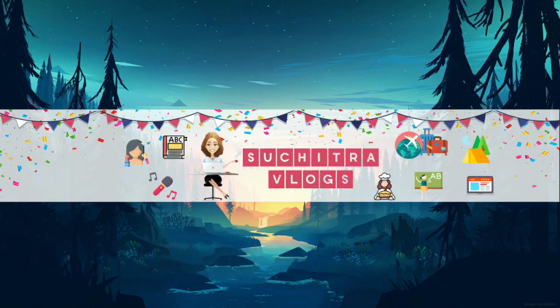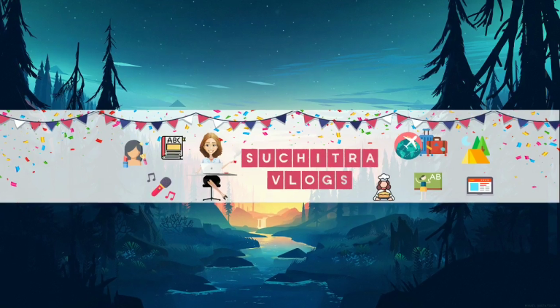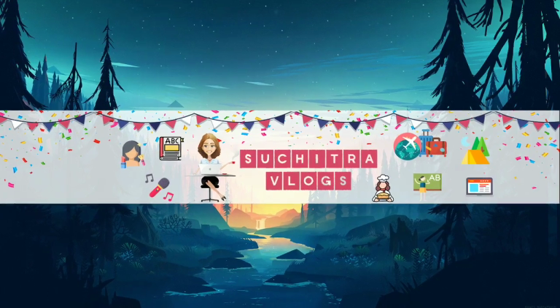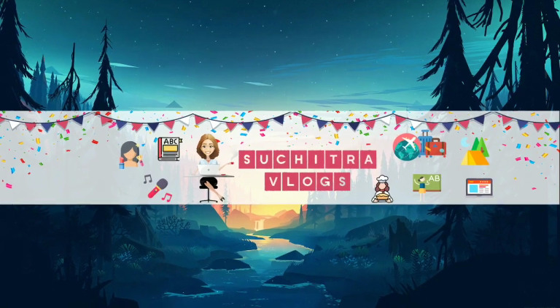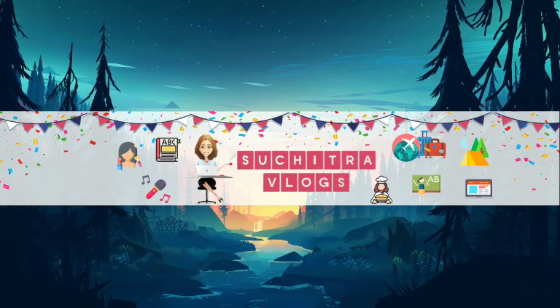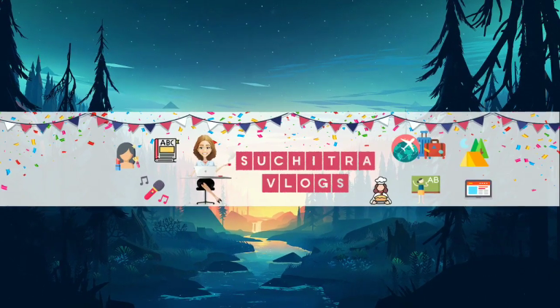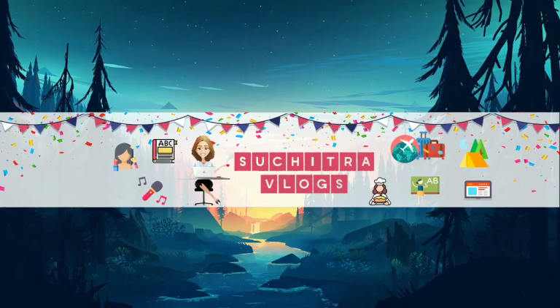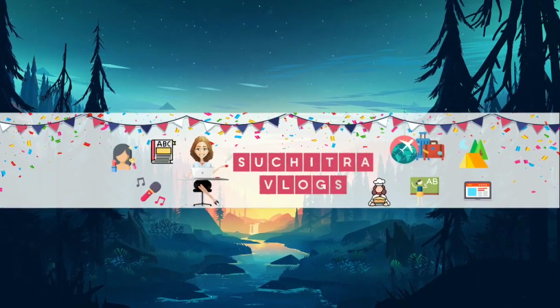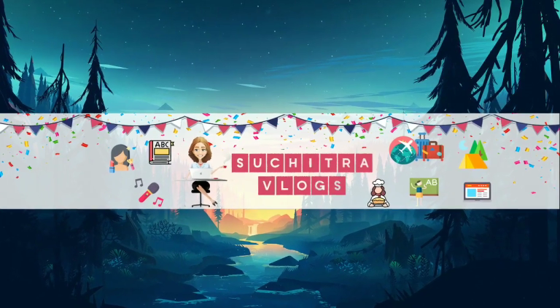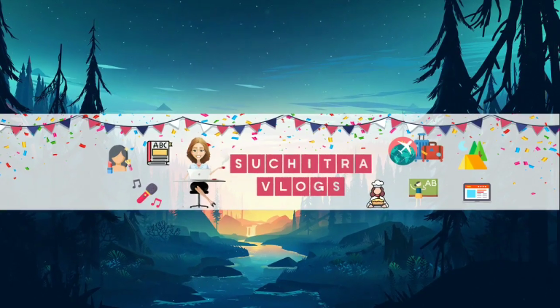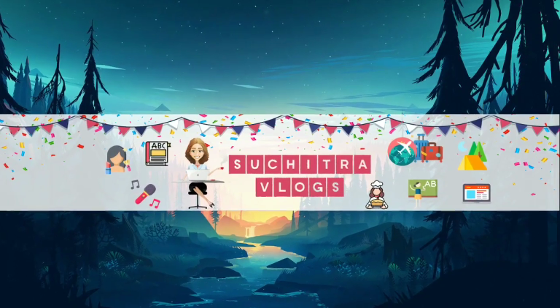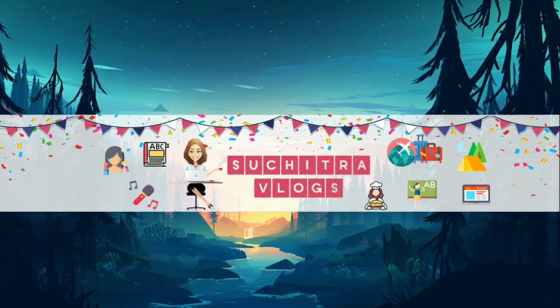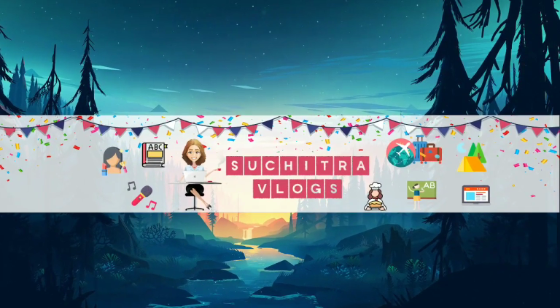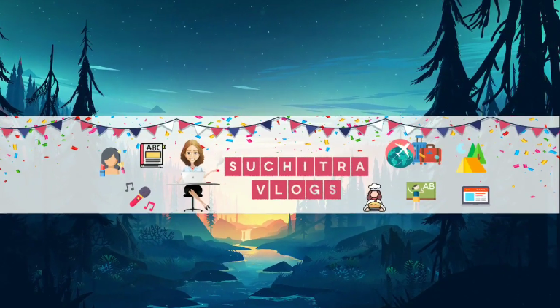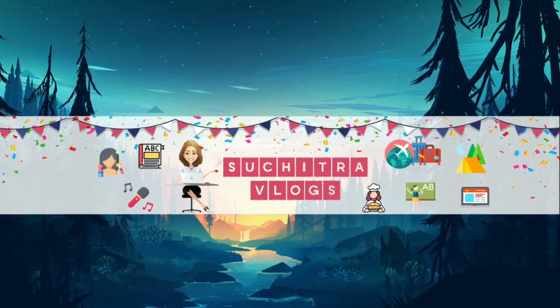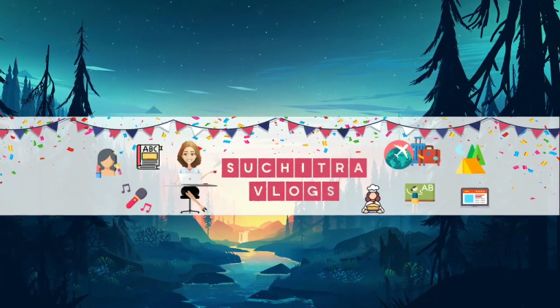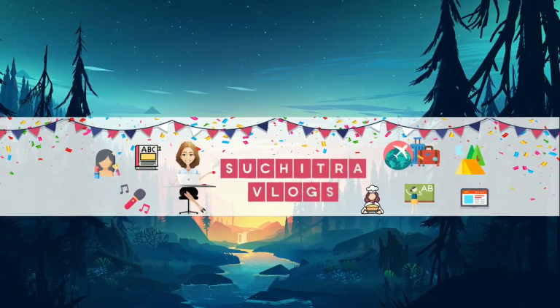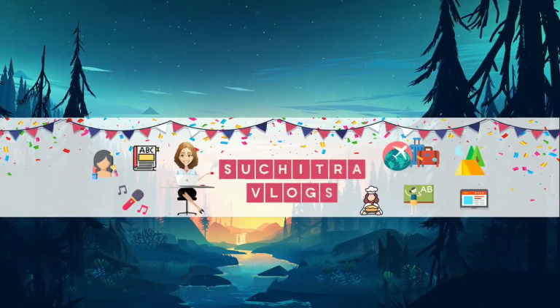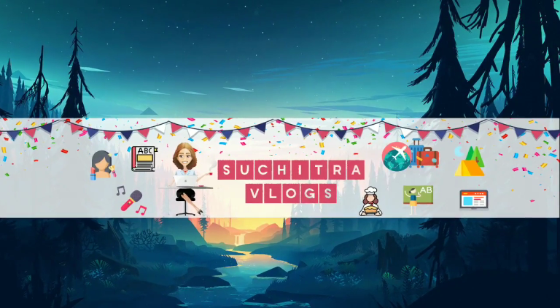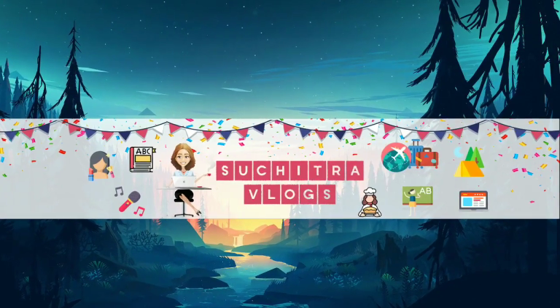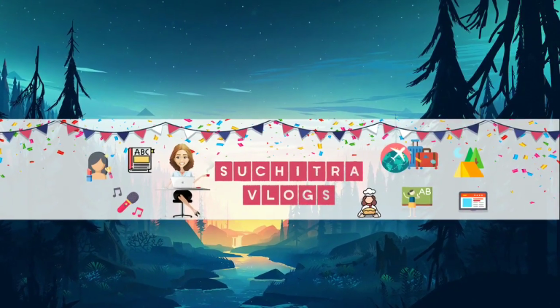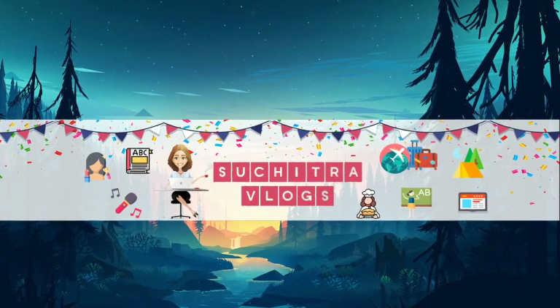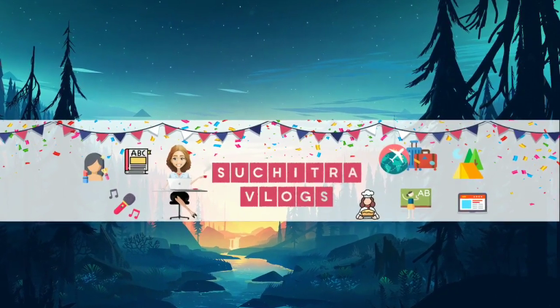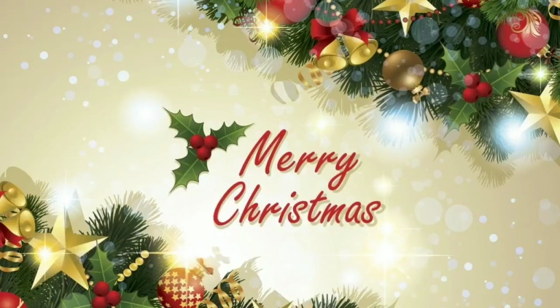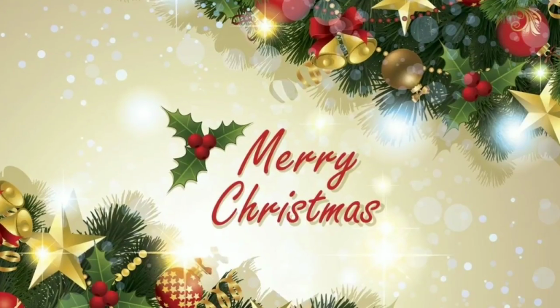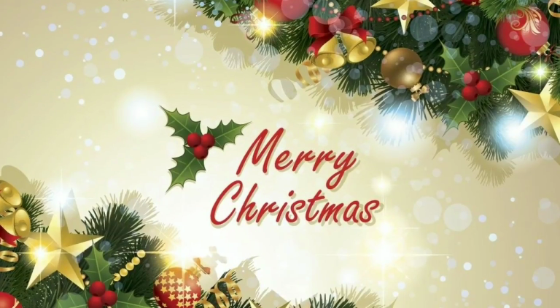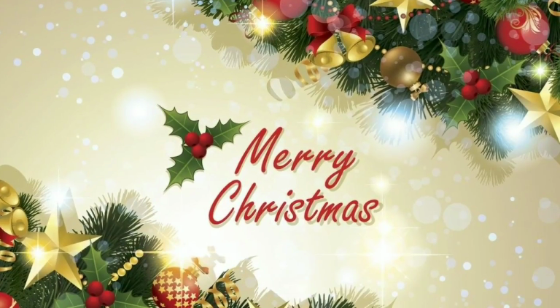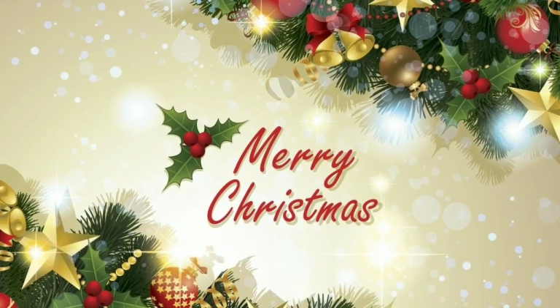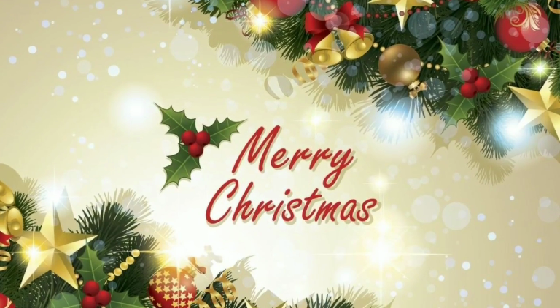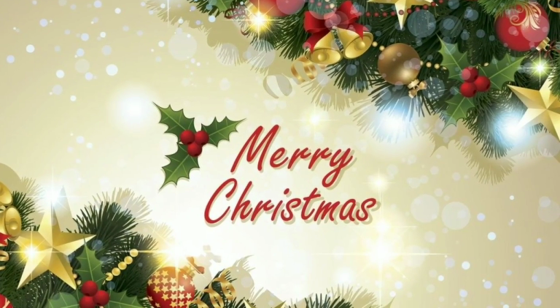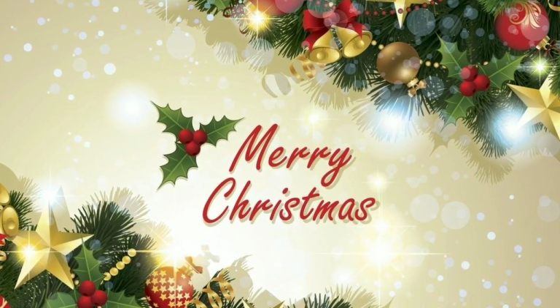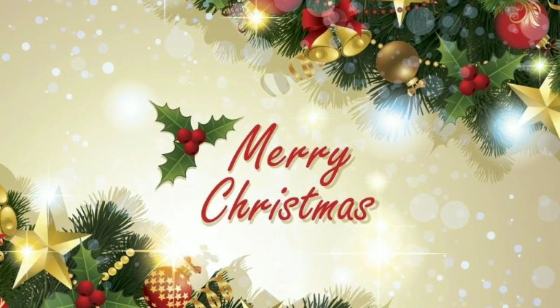Hello everyone, welcome to my channel! How are you? Welcome to Vlogmas Day 21. Today I will show you how to apply CC cream.